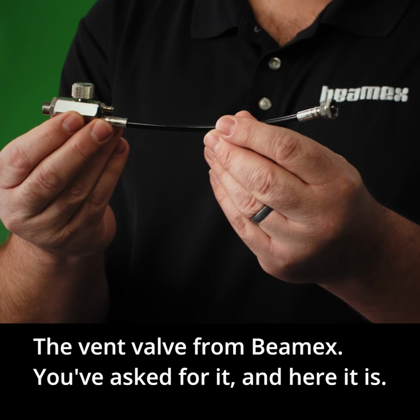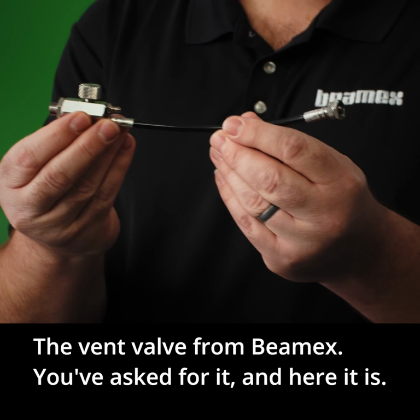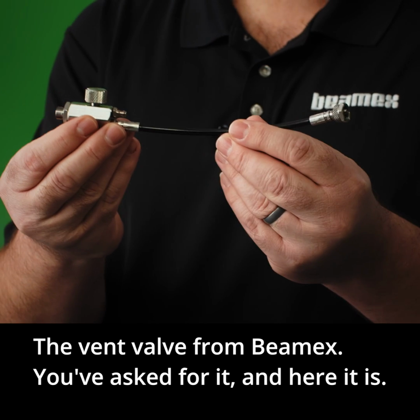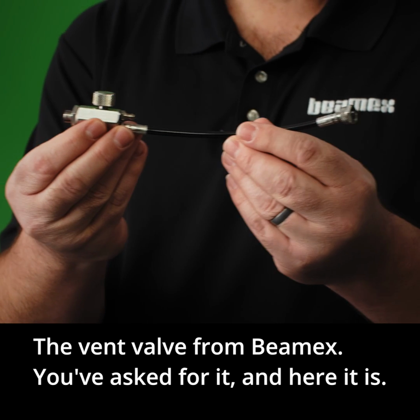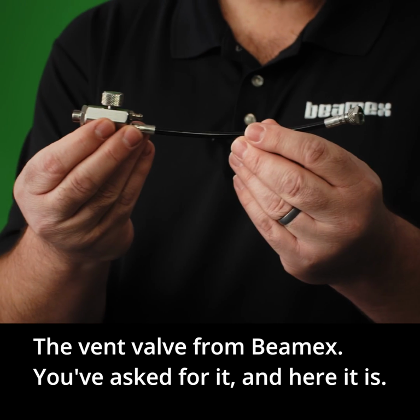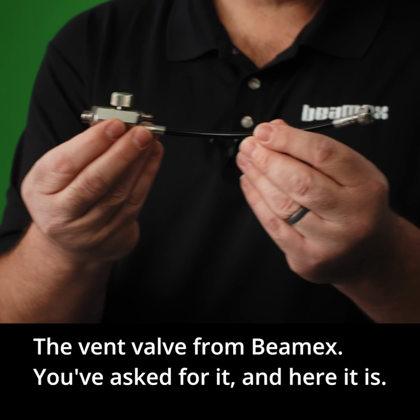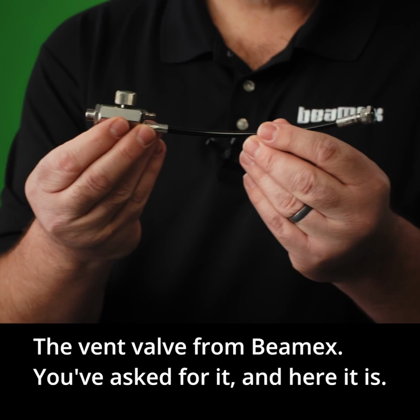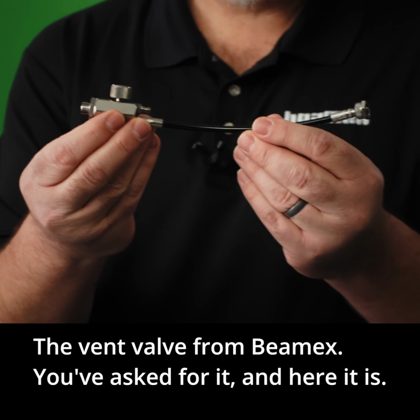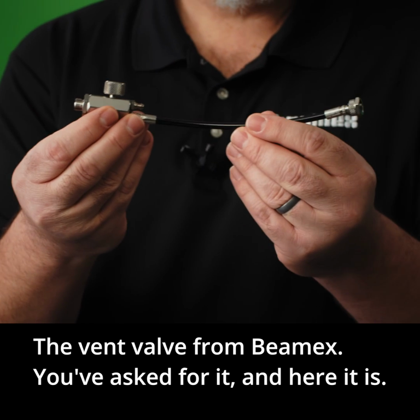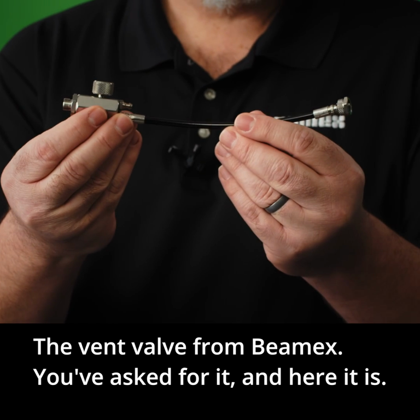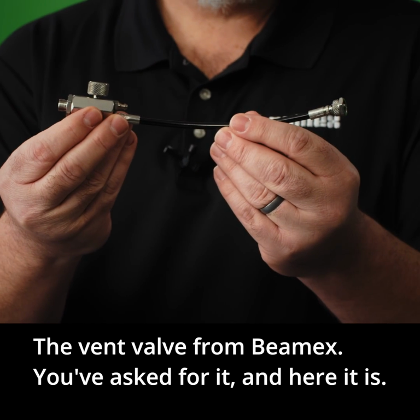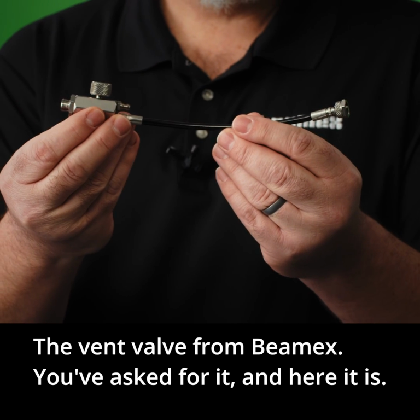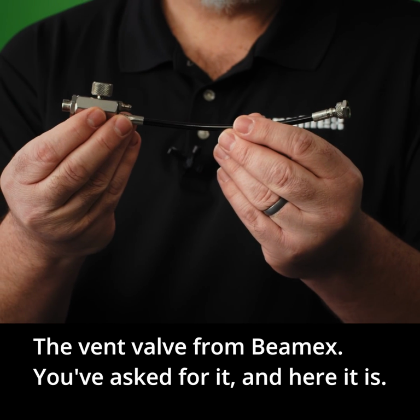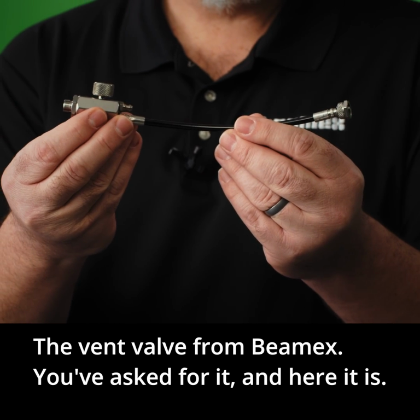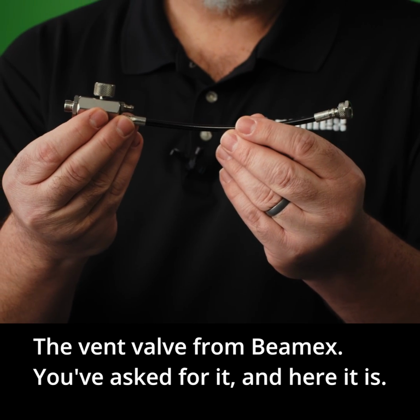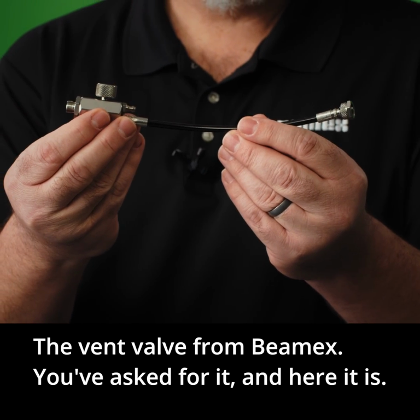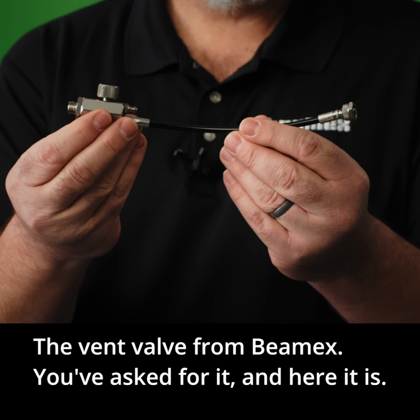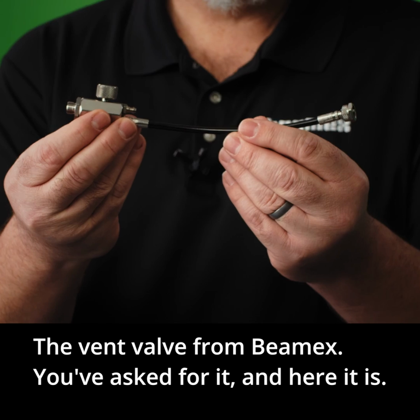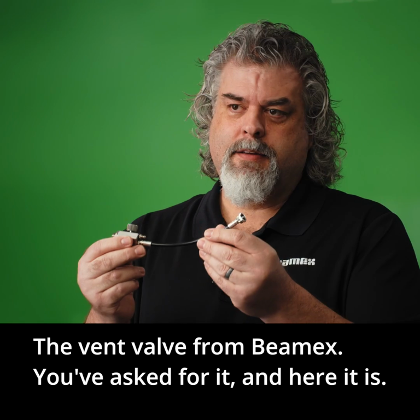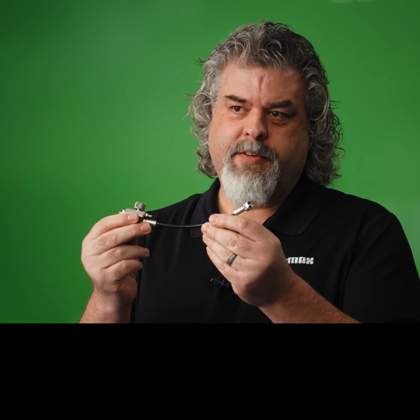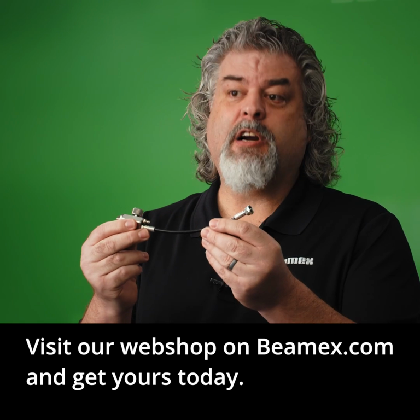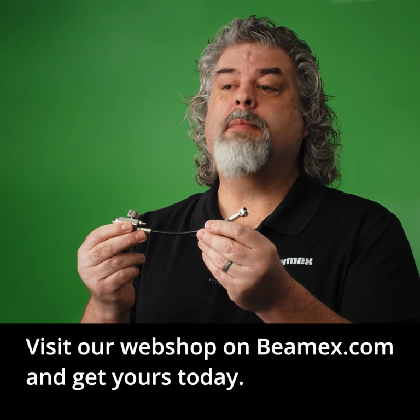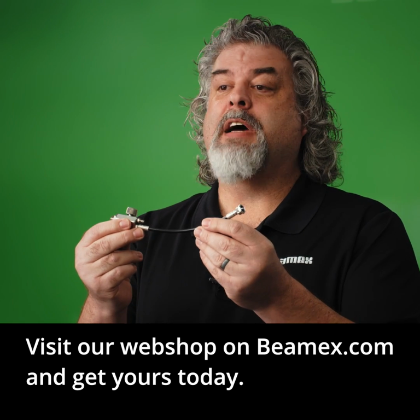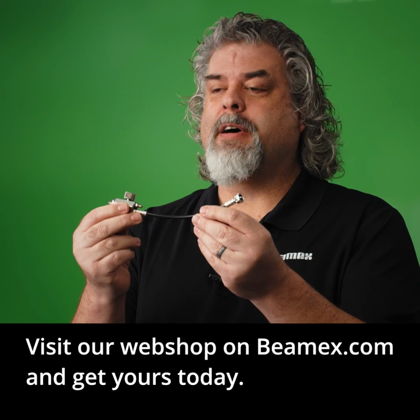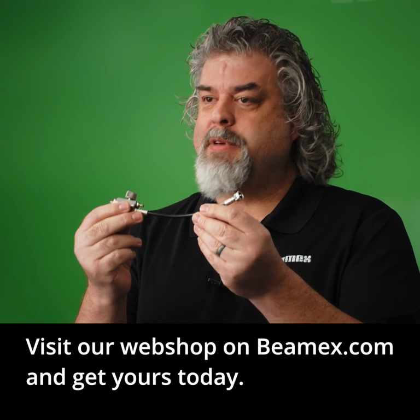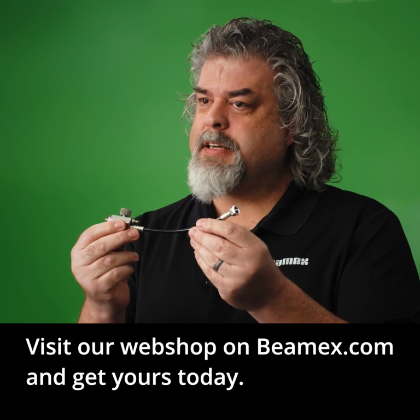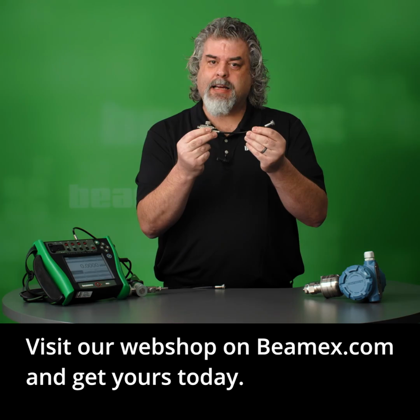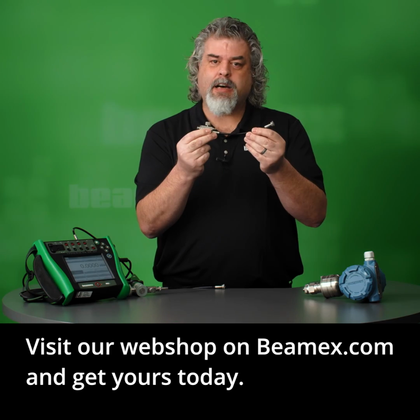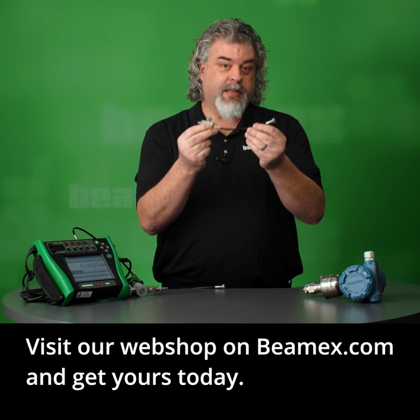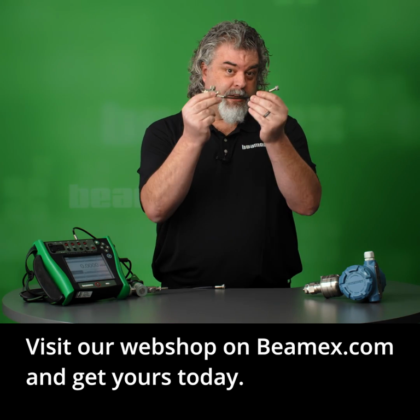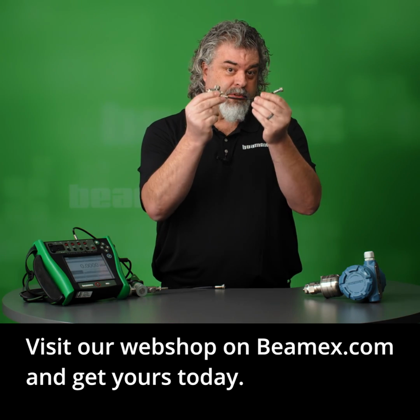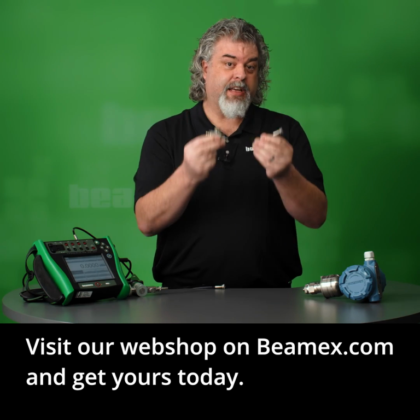The vent valve from Beamex. You've asked for it, and here it is. Visit our web shop on Beamex.com and get yours today.